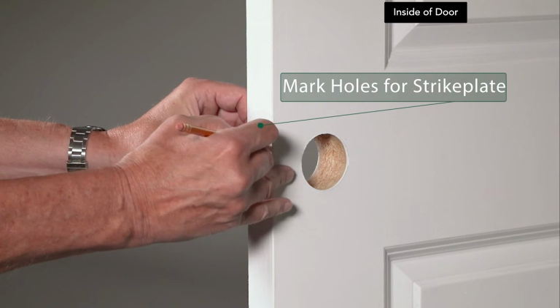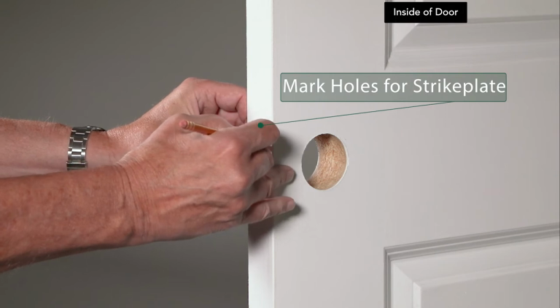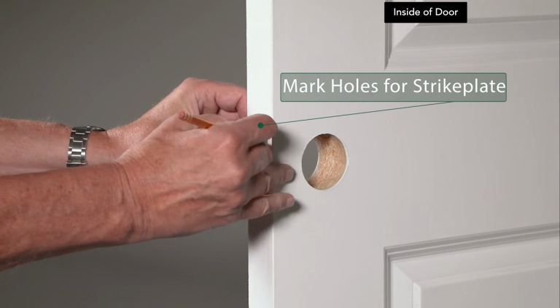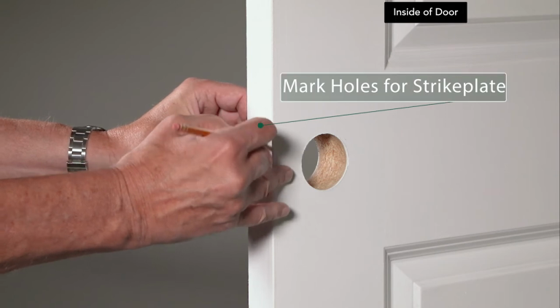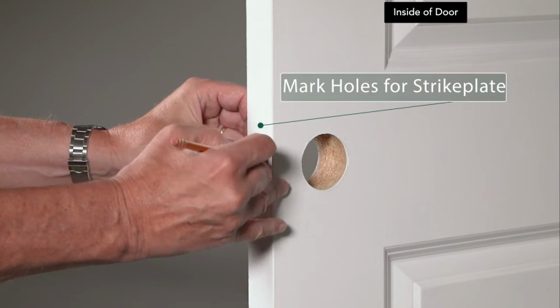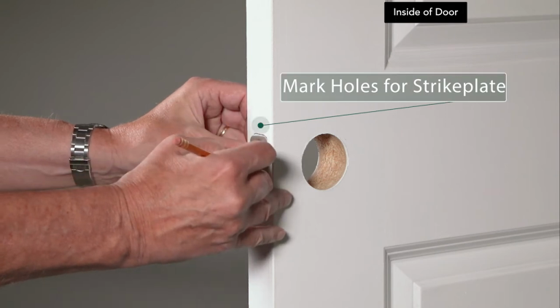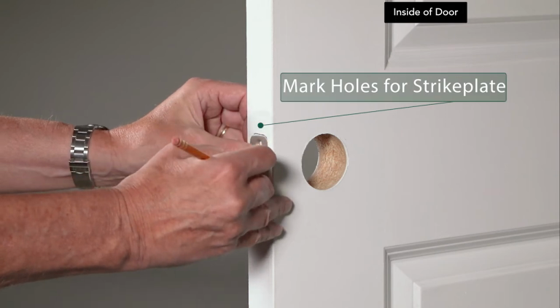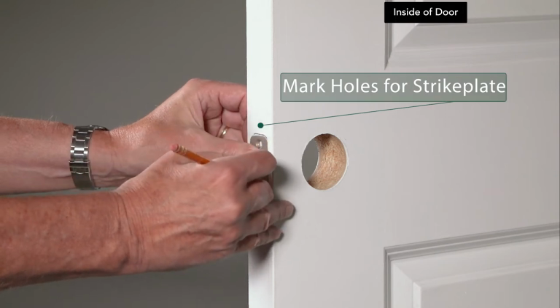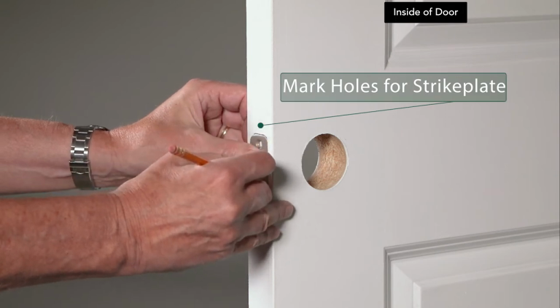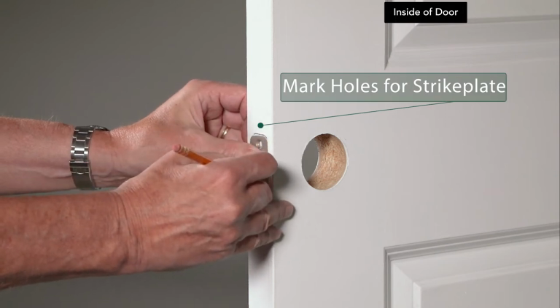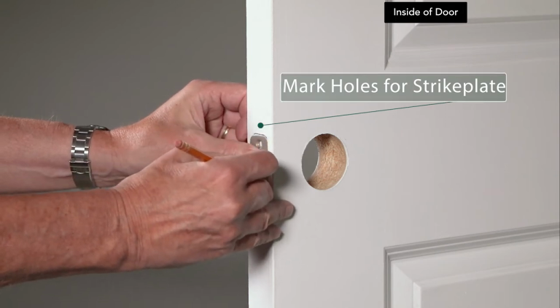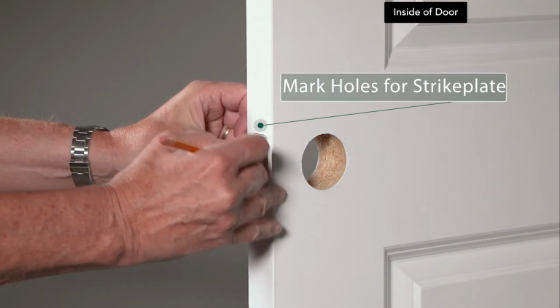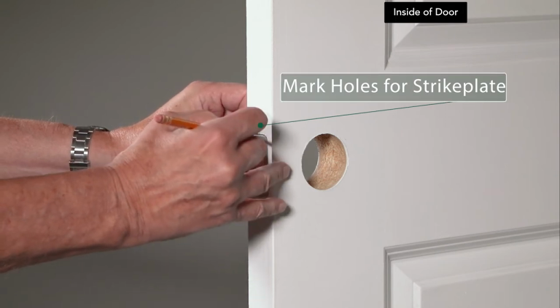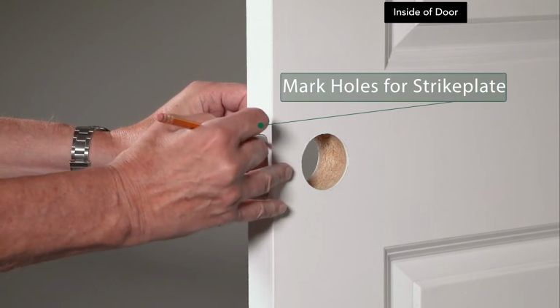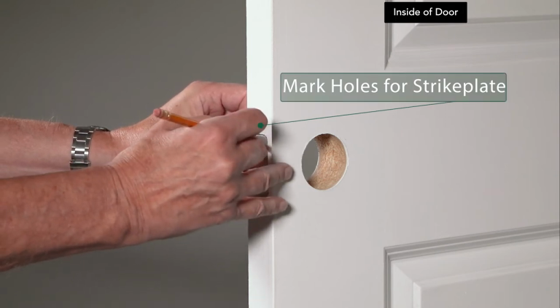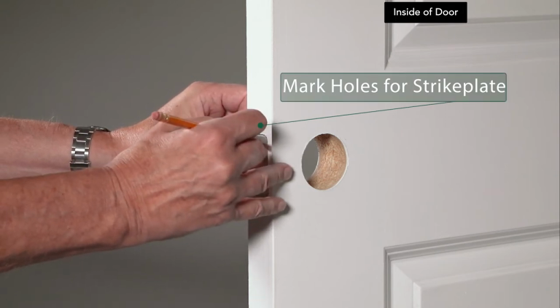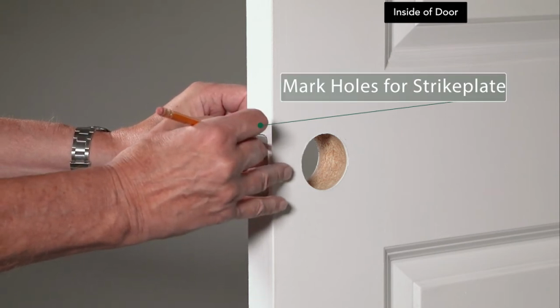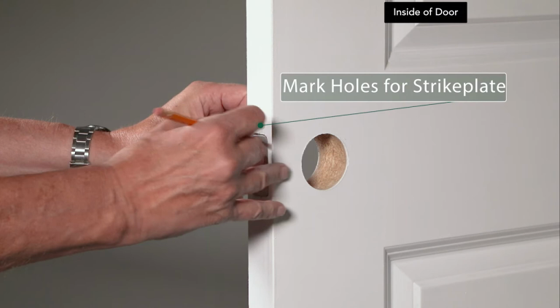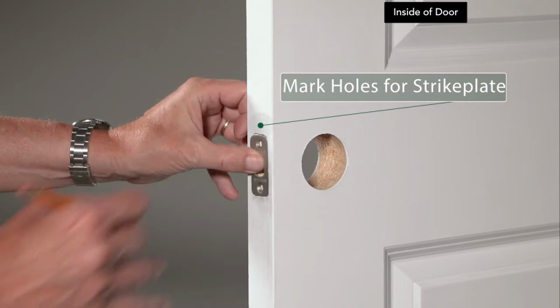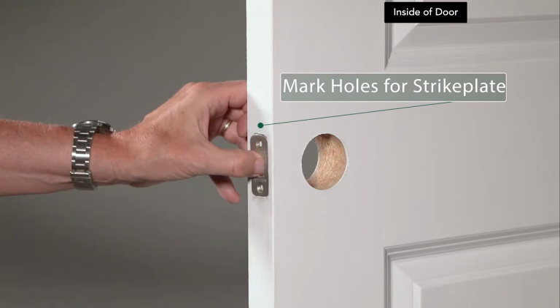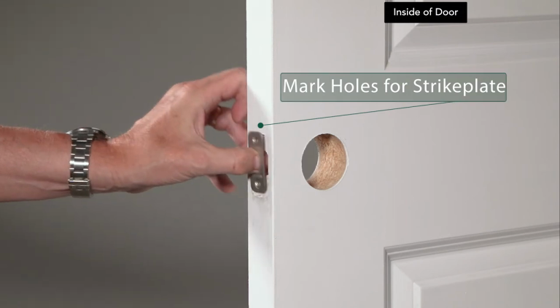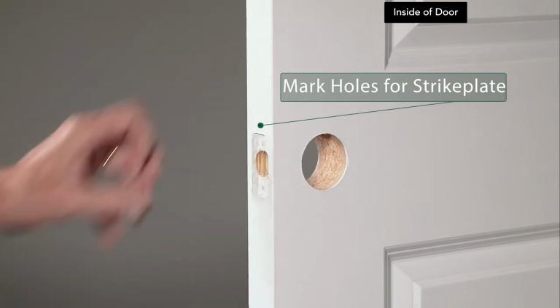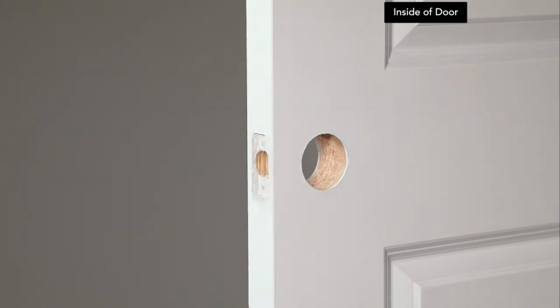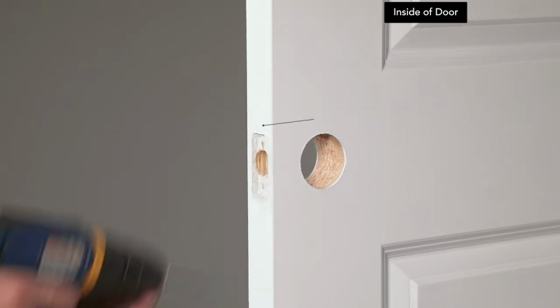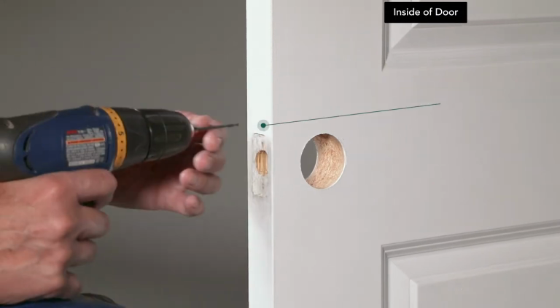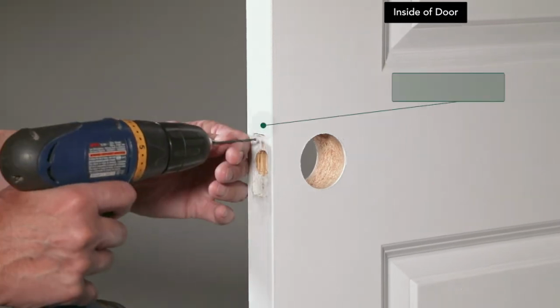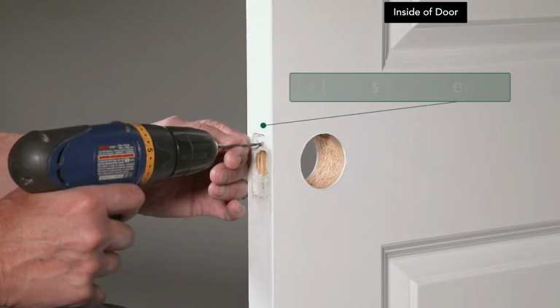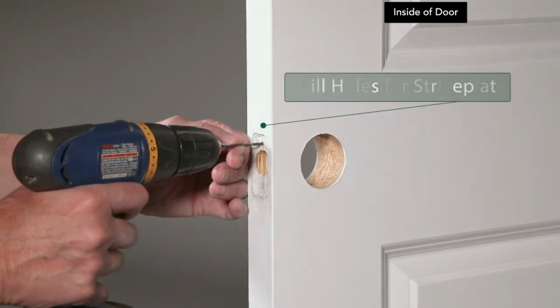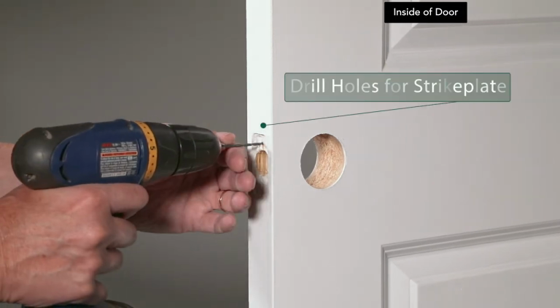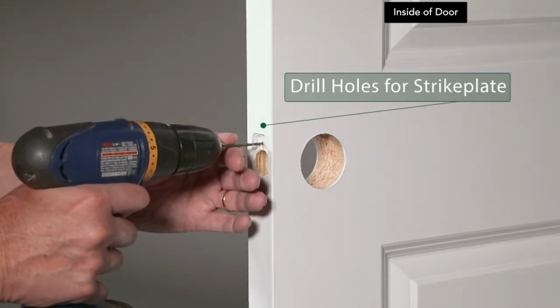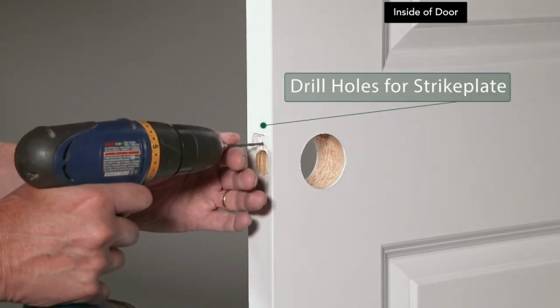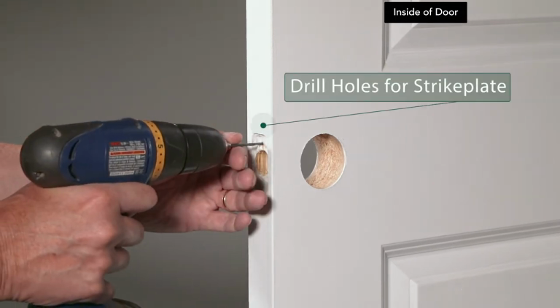Mark the holes with a pencil. Remove the face plate and drill holes where marked.